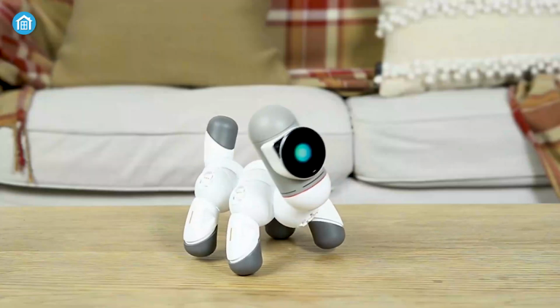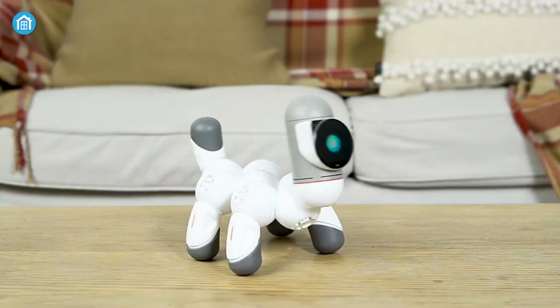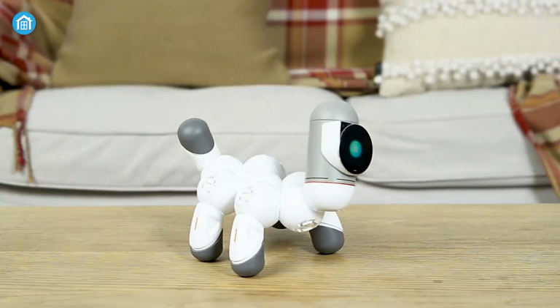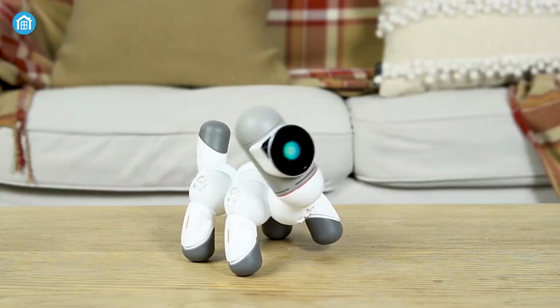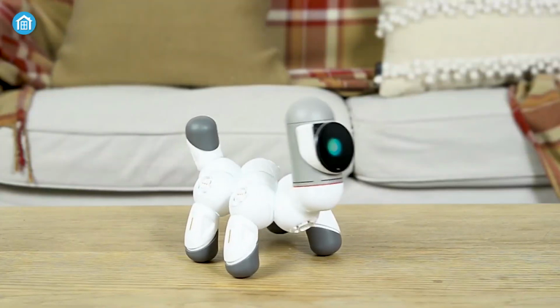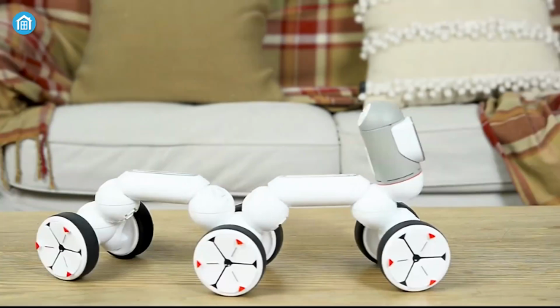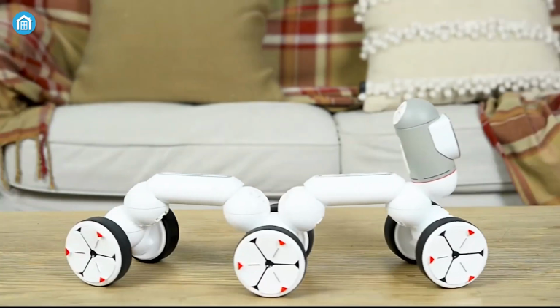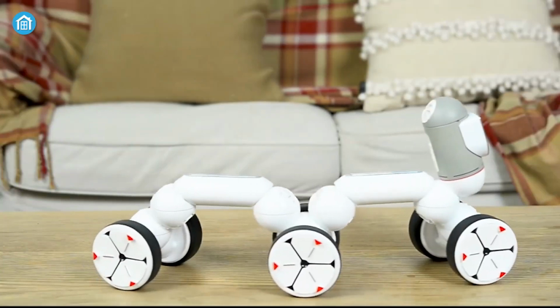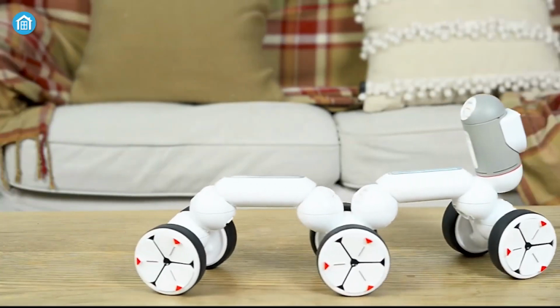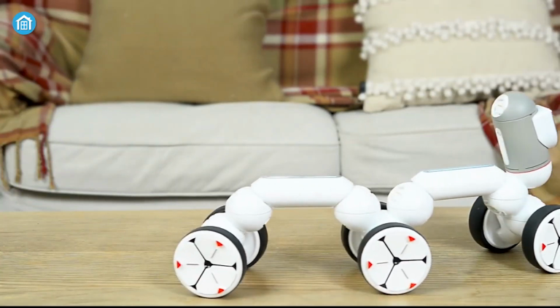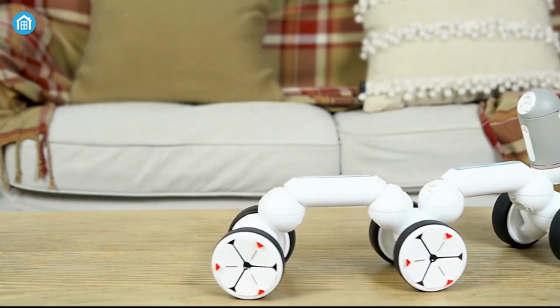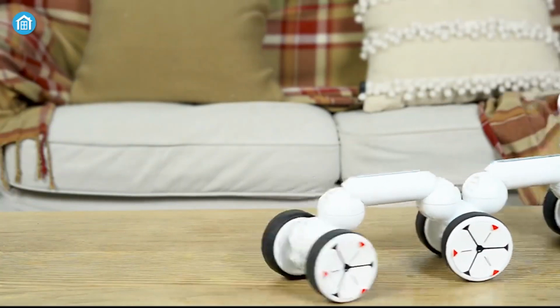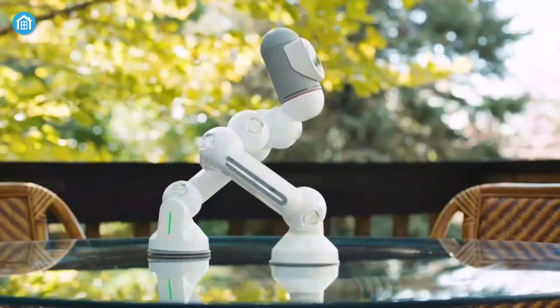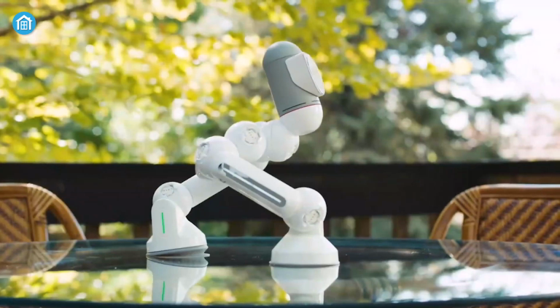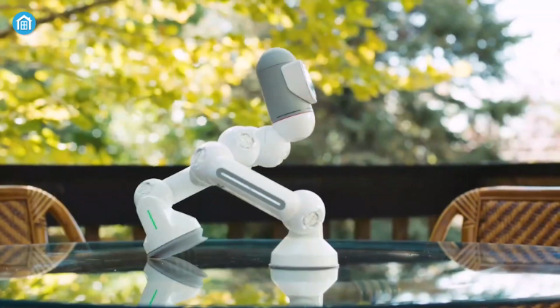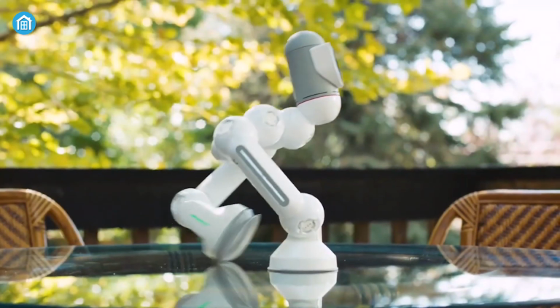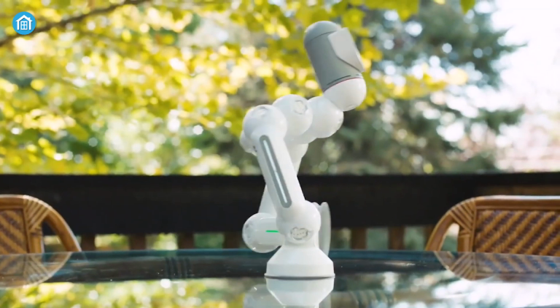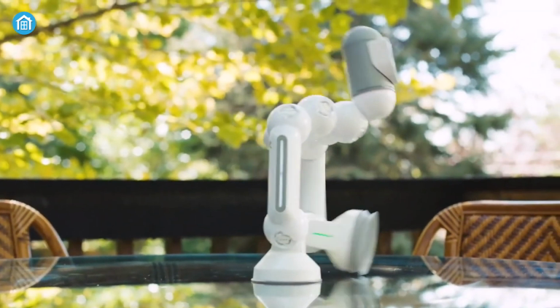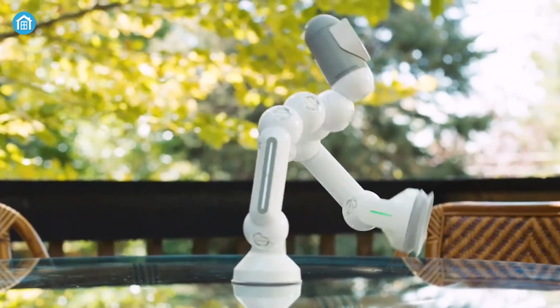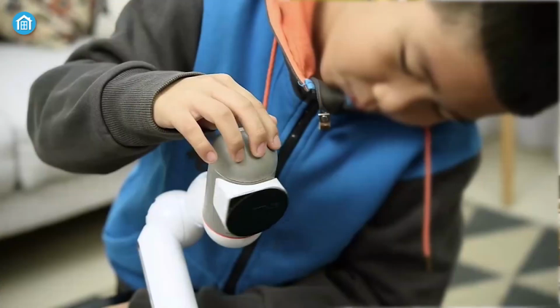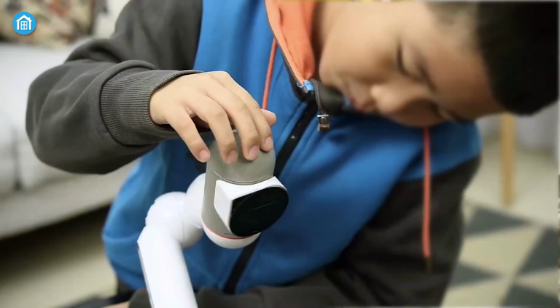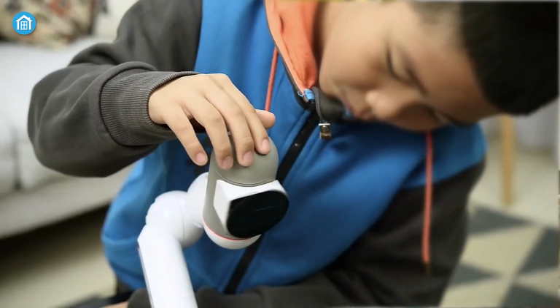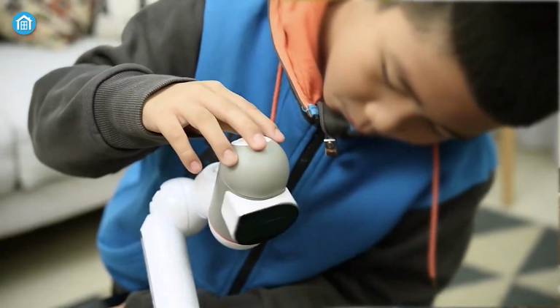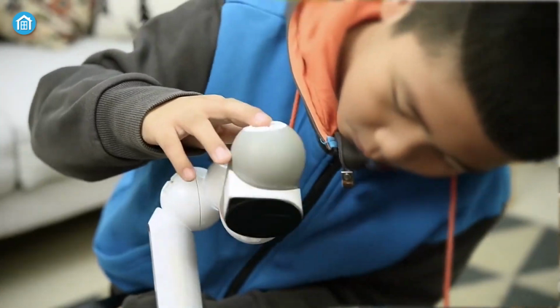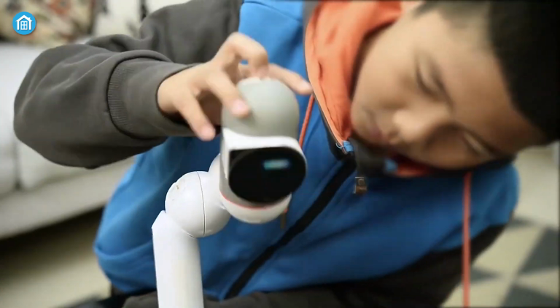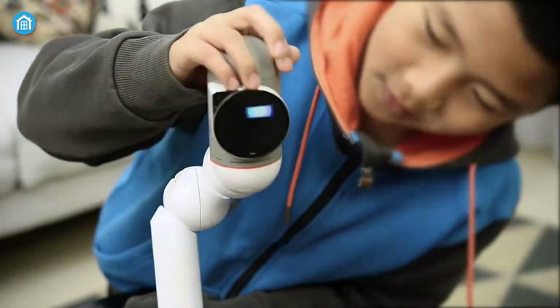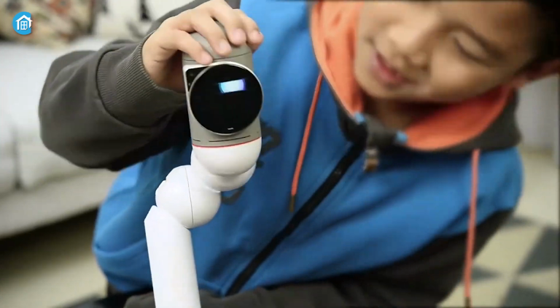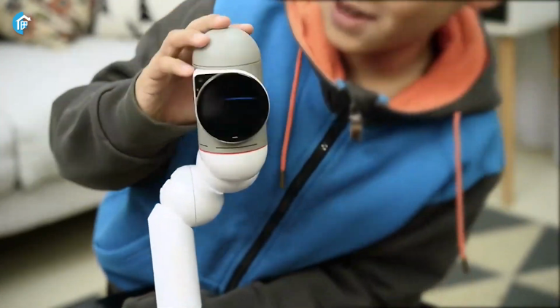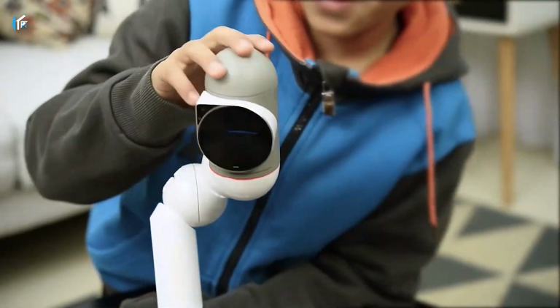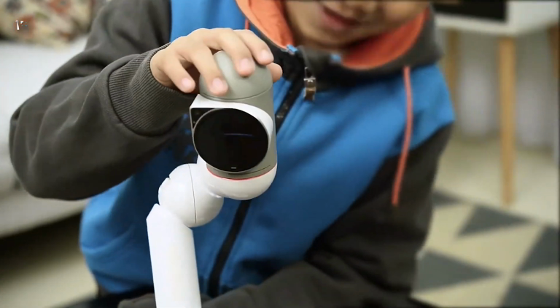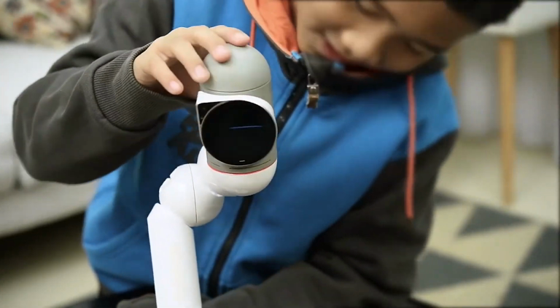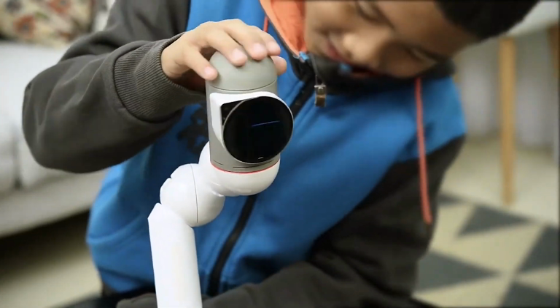Besides, Clickbot comes in 4 different kits, enabling you to choose the right one that works best for your child.